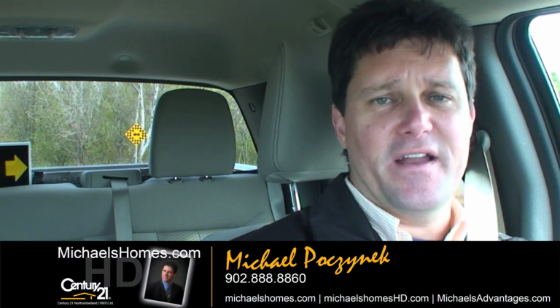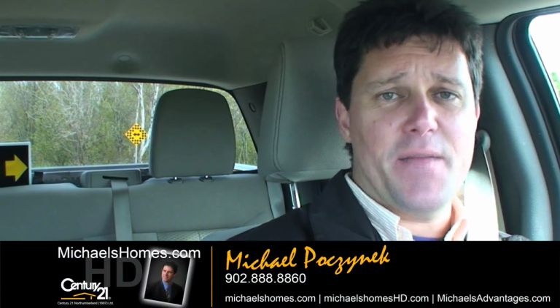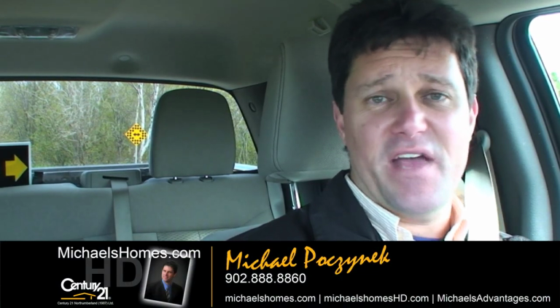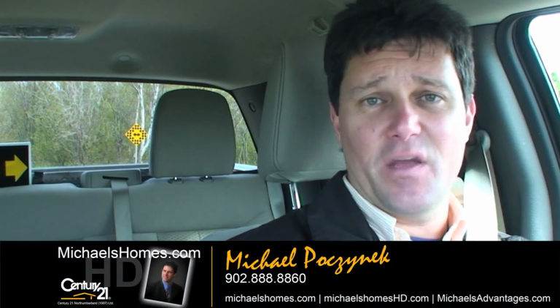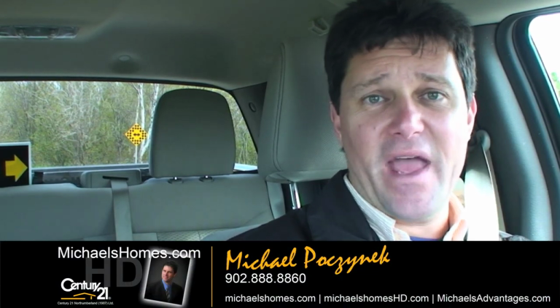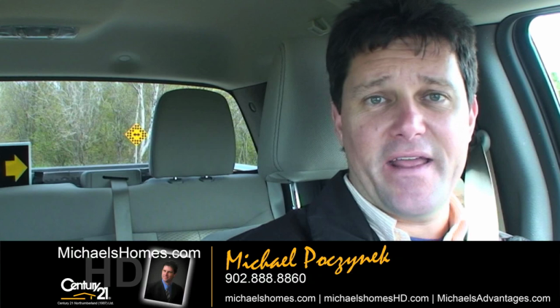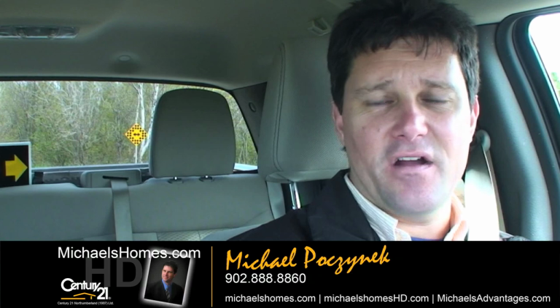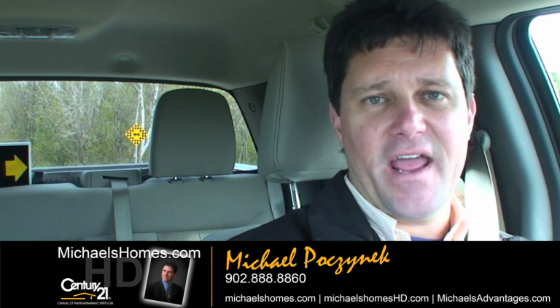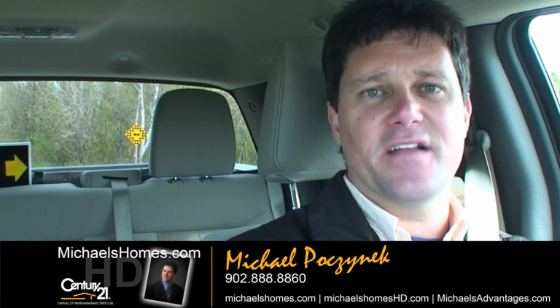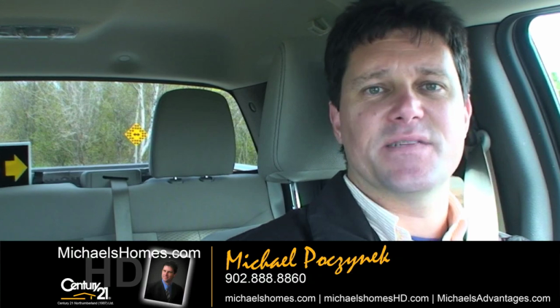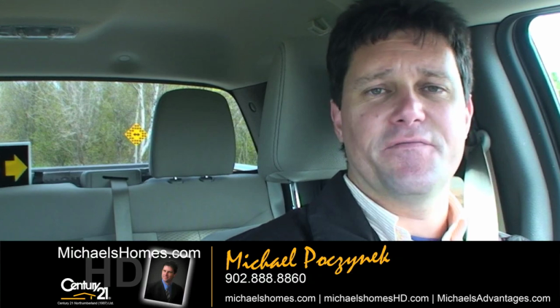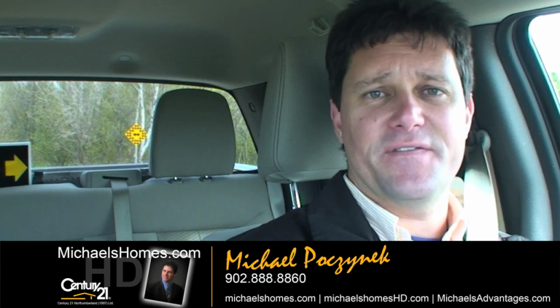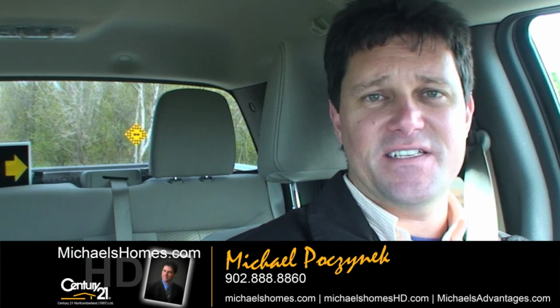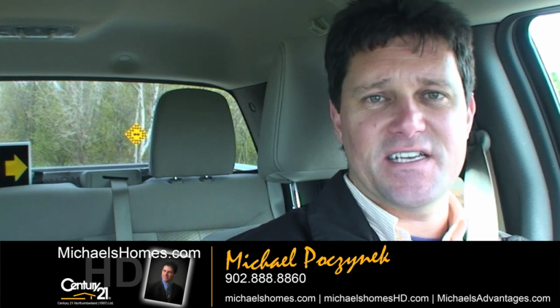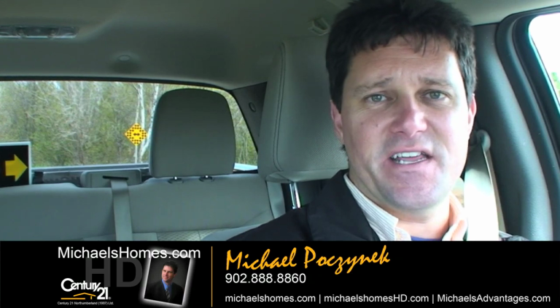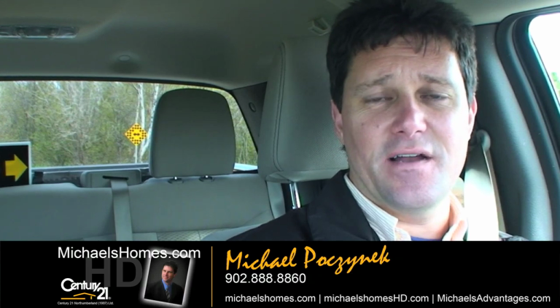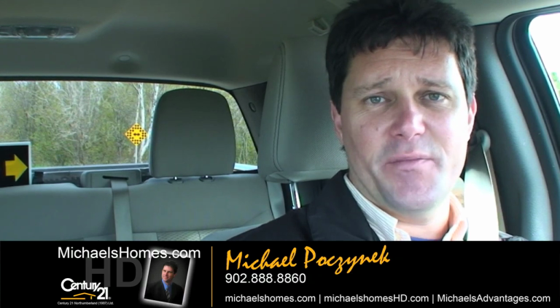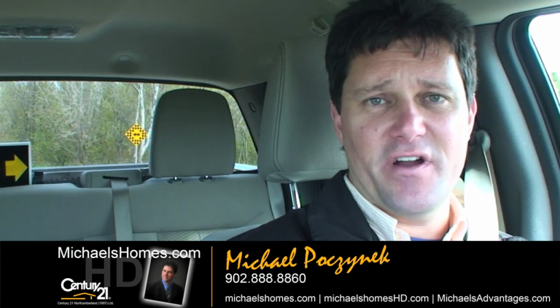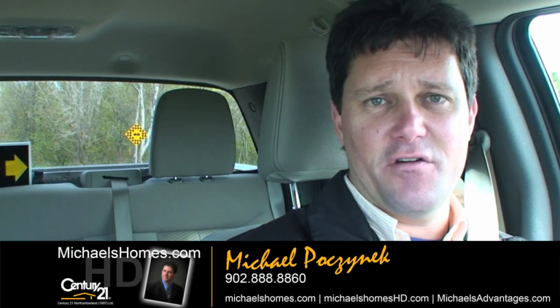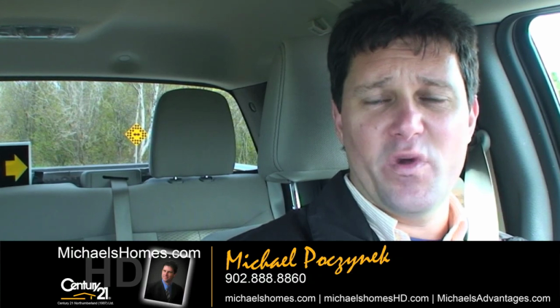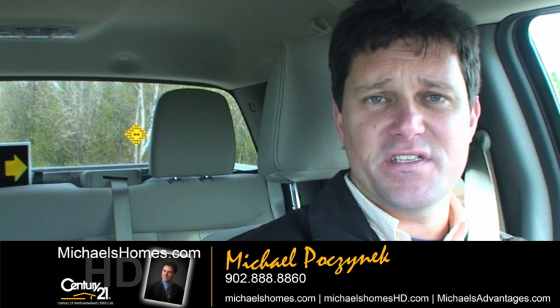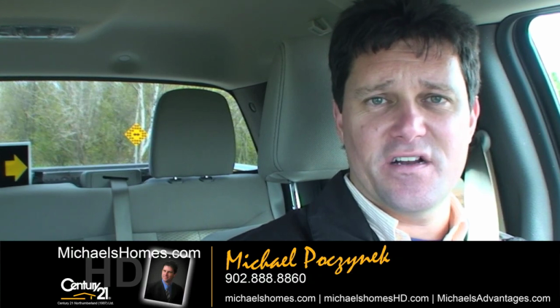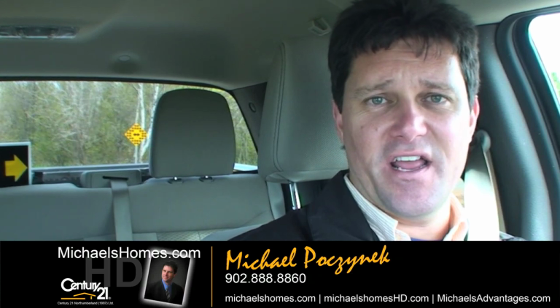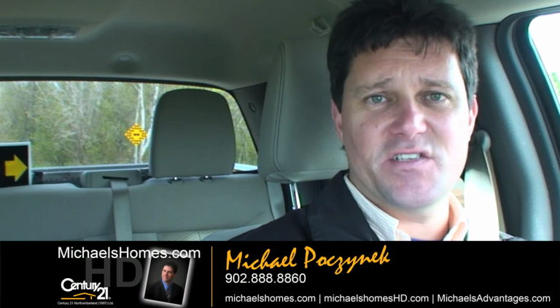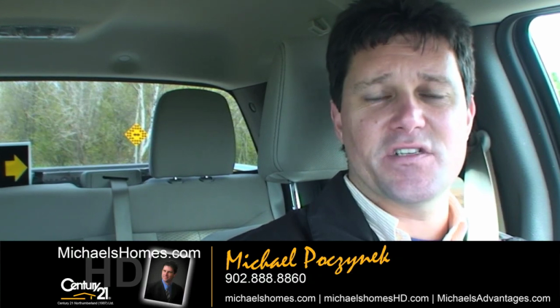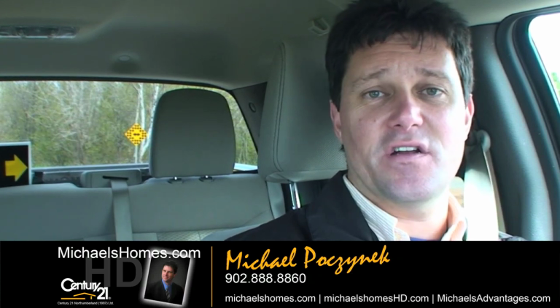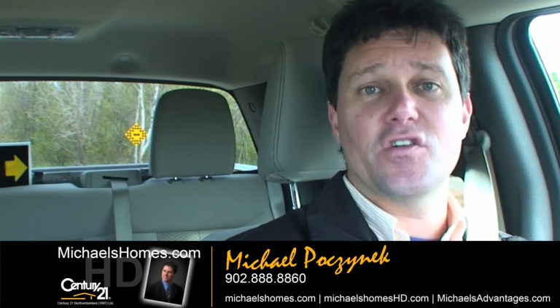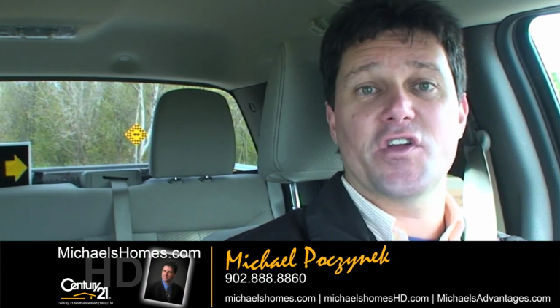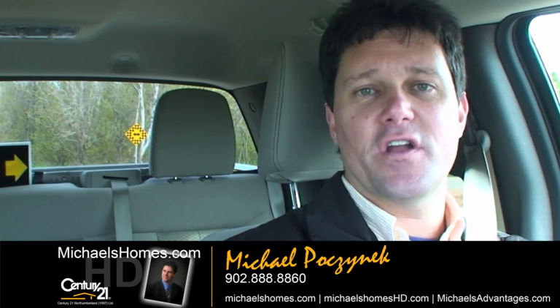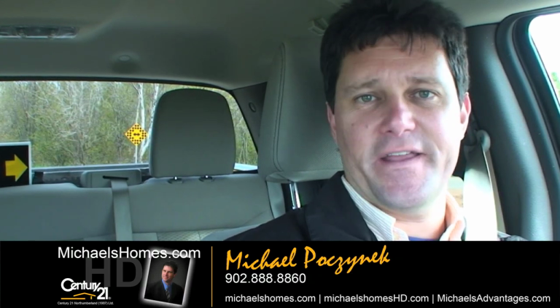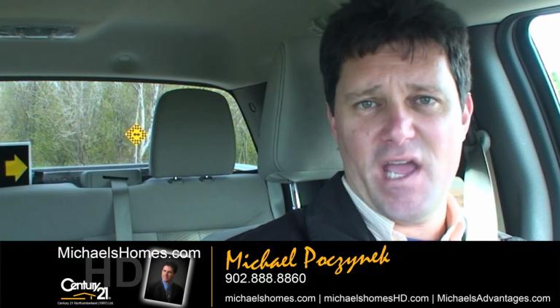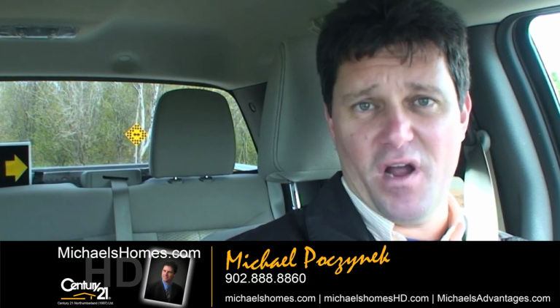I'm having a bad hair day. It's about 50 to 60 kilometer per hour winds here today, so it's hard to look good on camera.